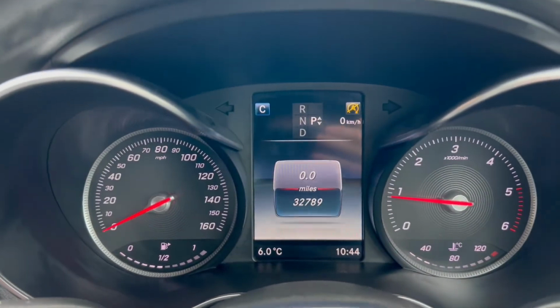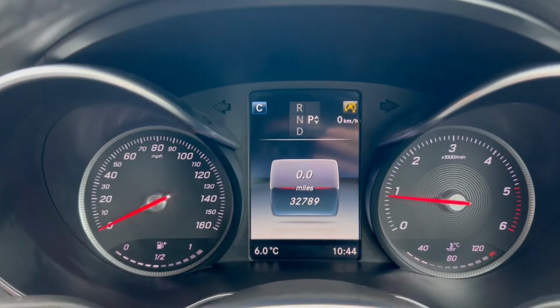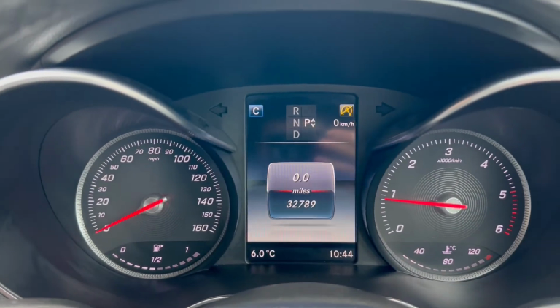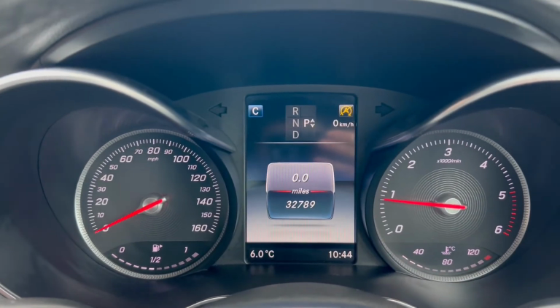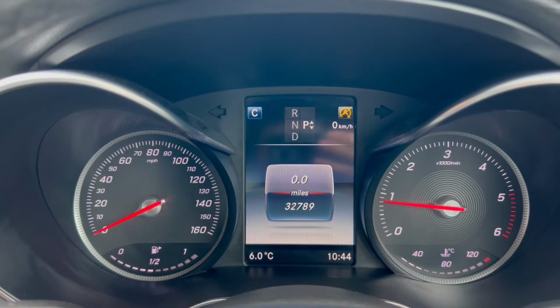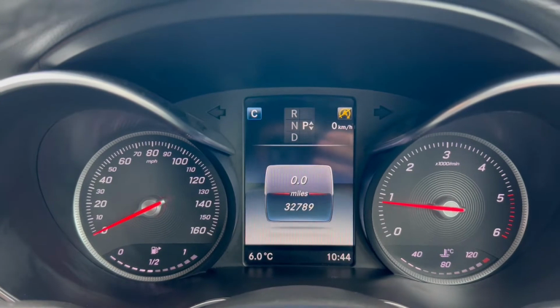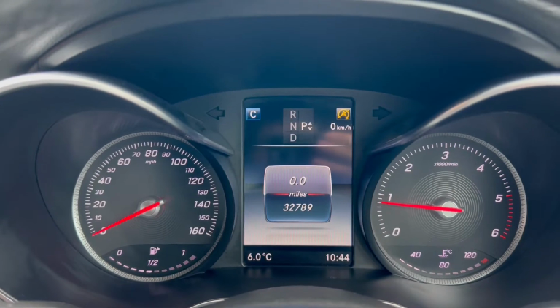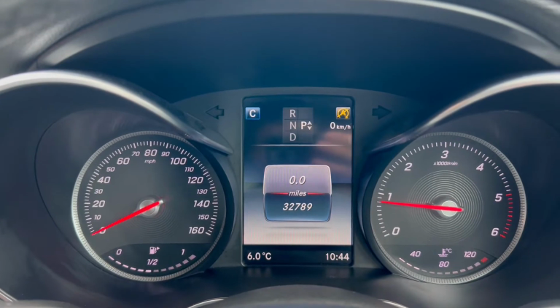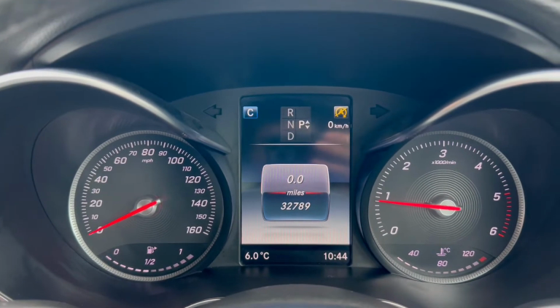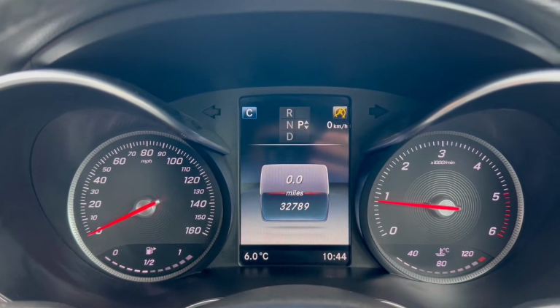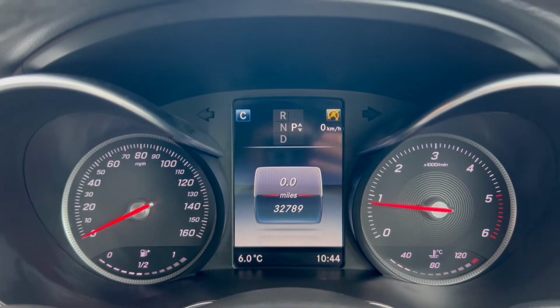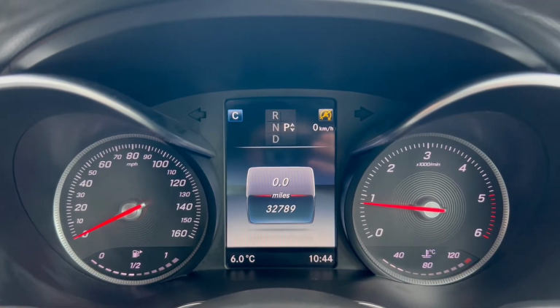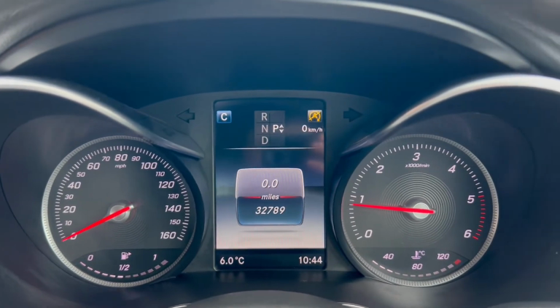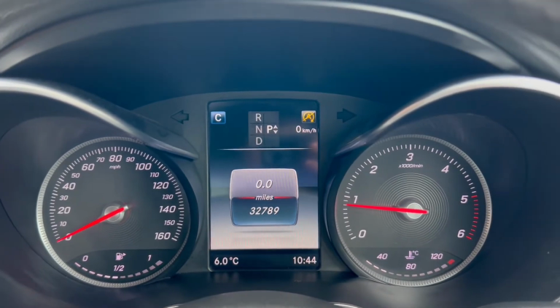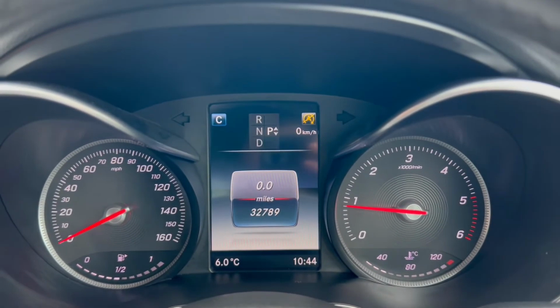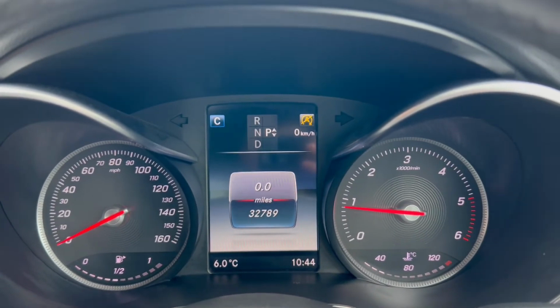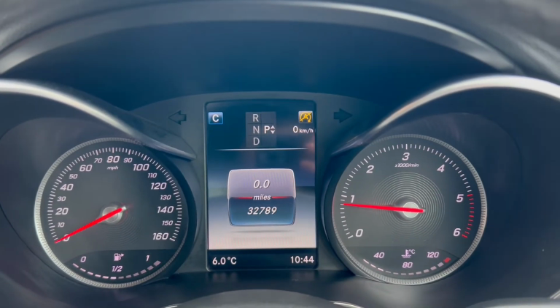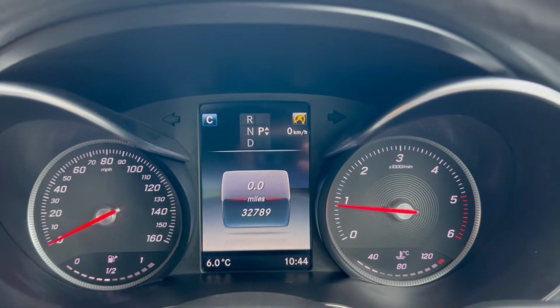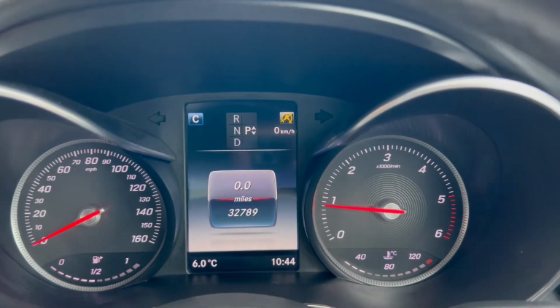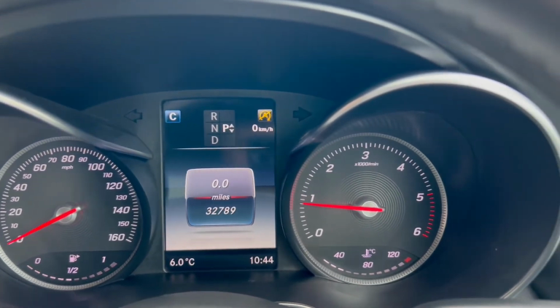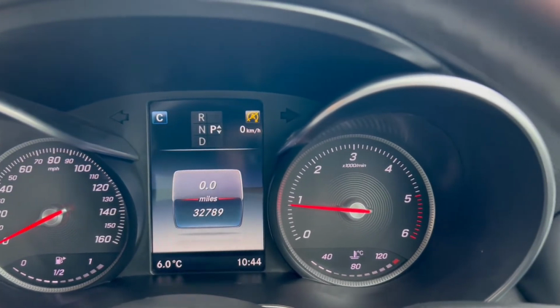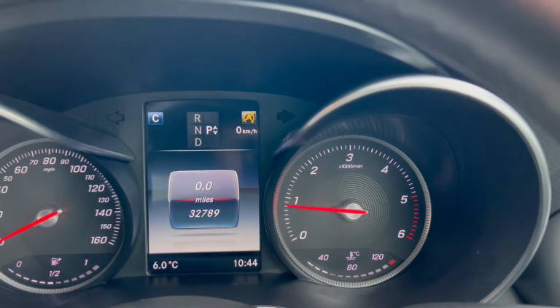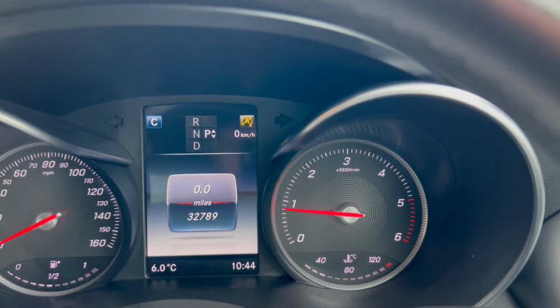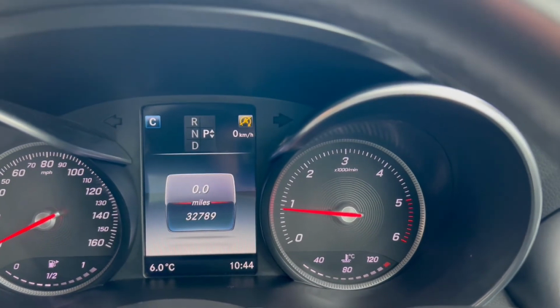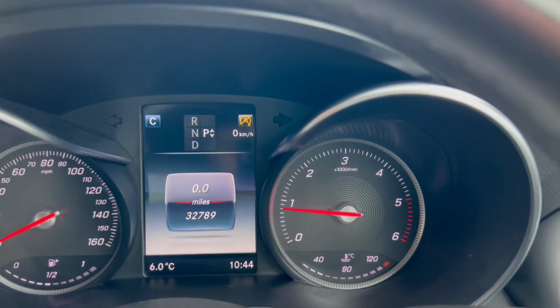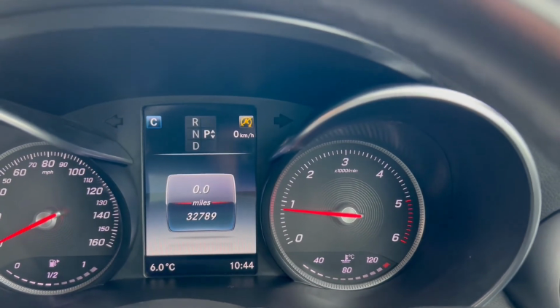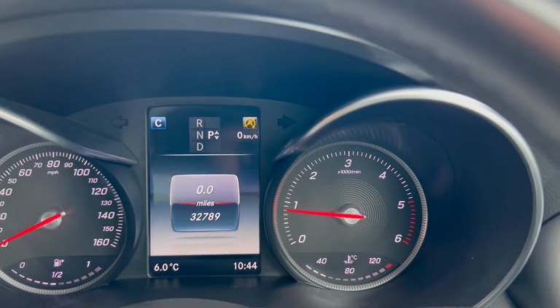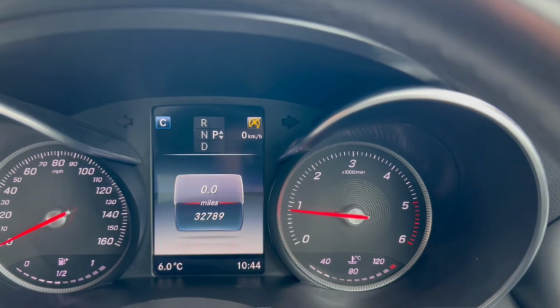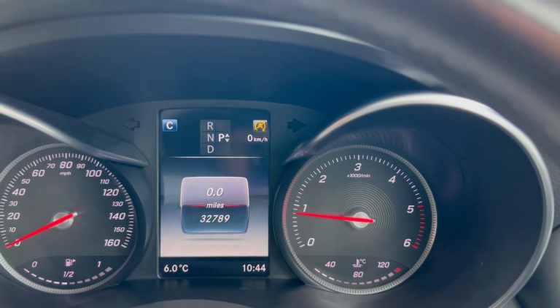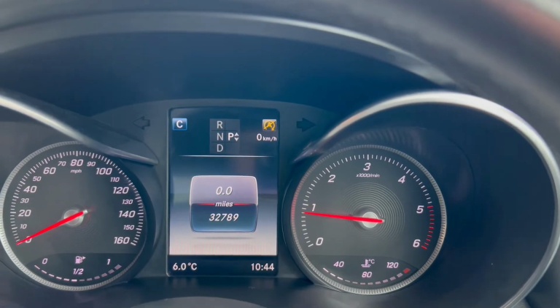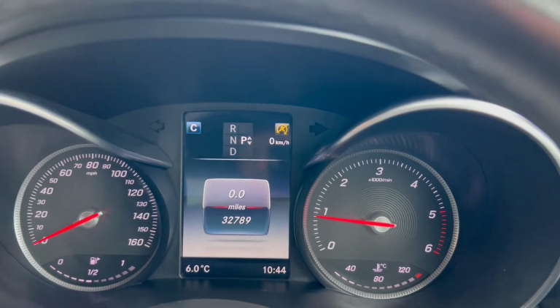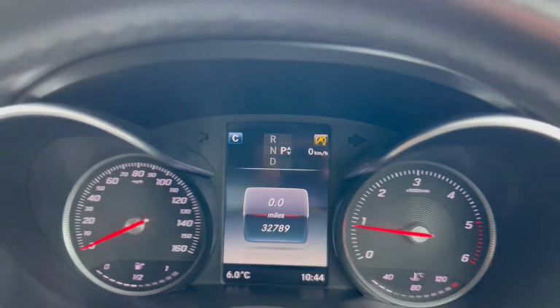On the left hand side you'll find the miles per hour and the fuel gauge, with the screen in the middle showing the rev counter and temperature gauge on the right.